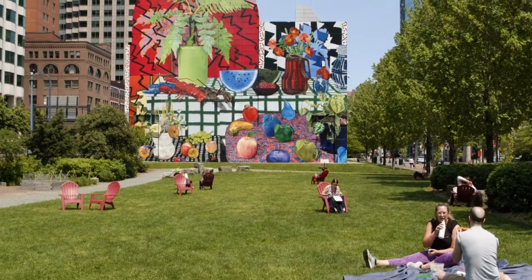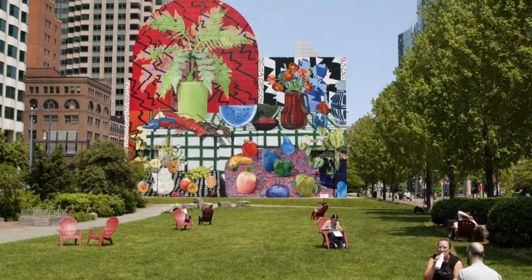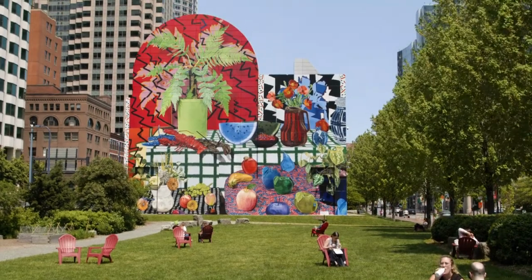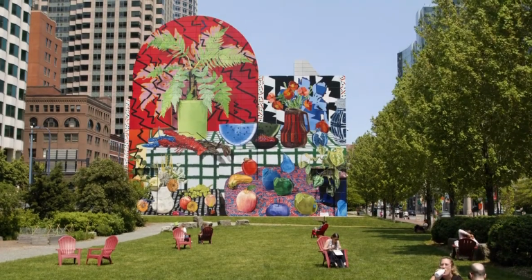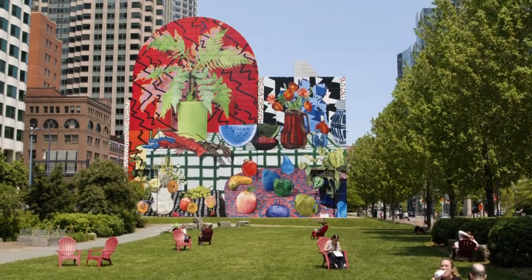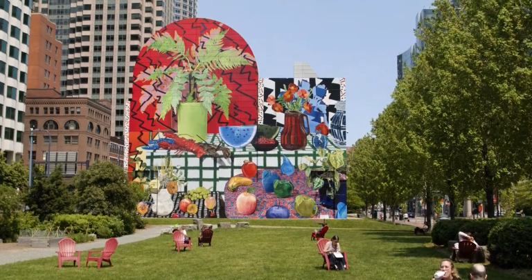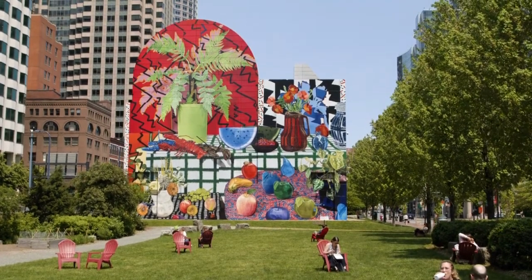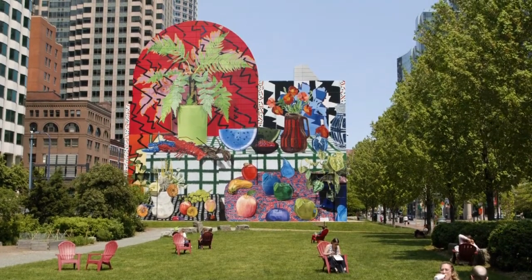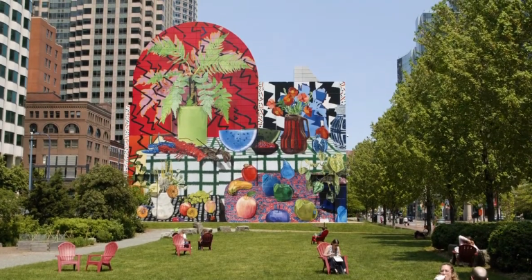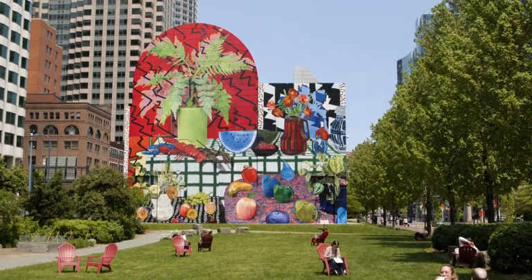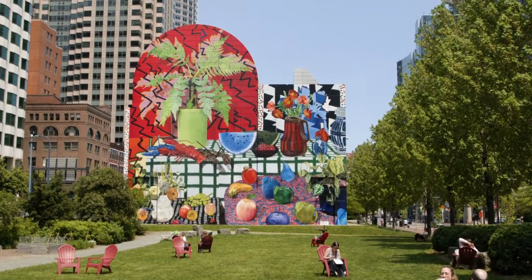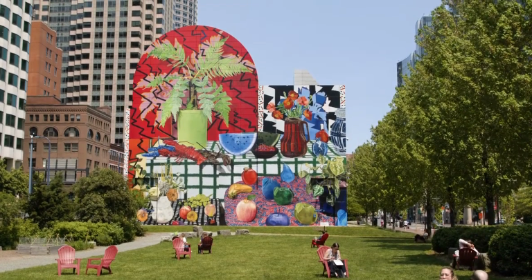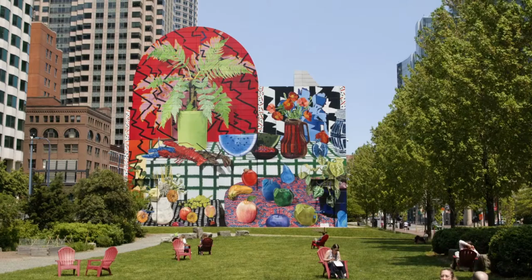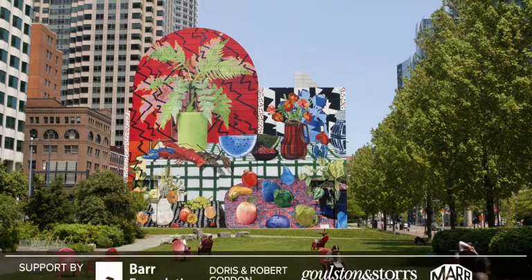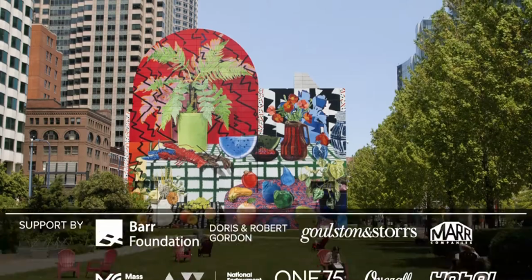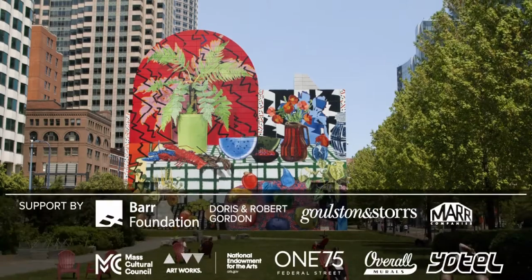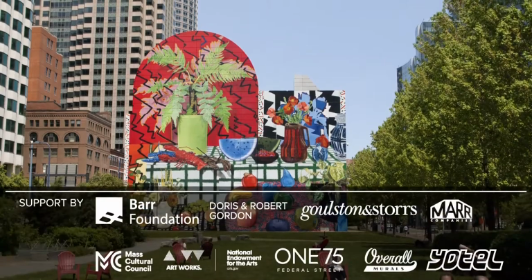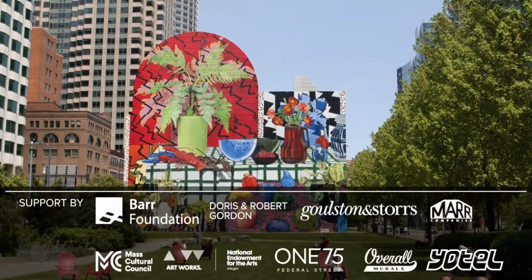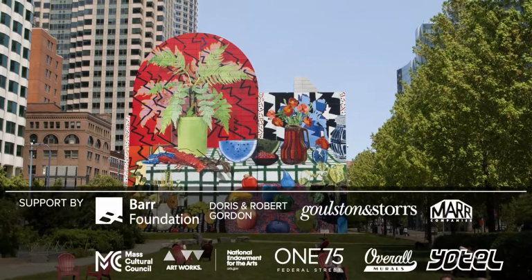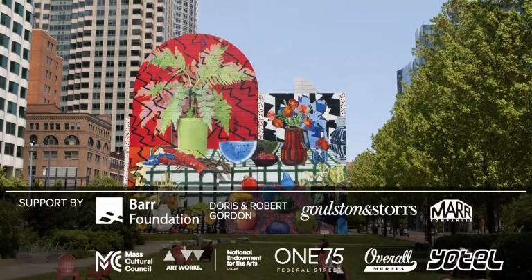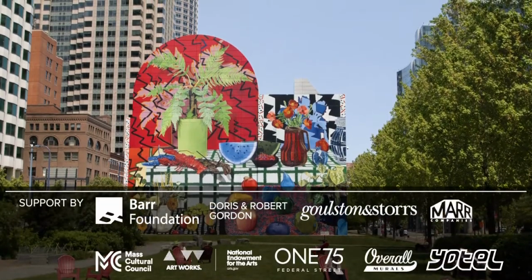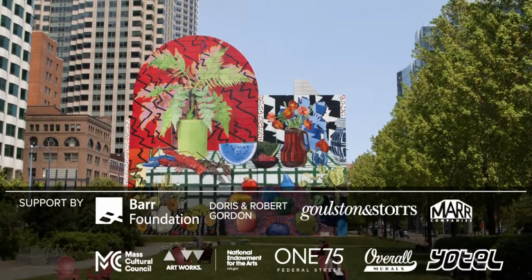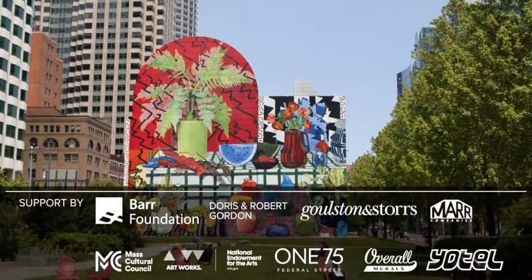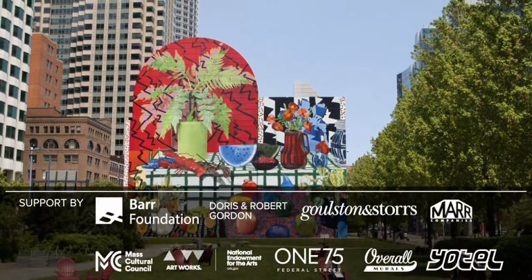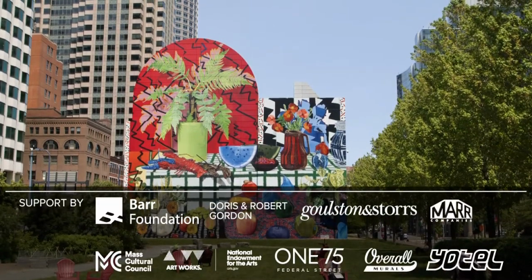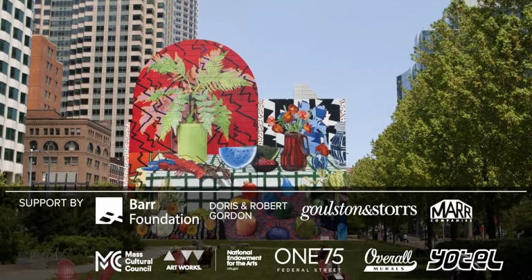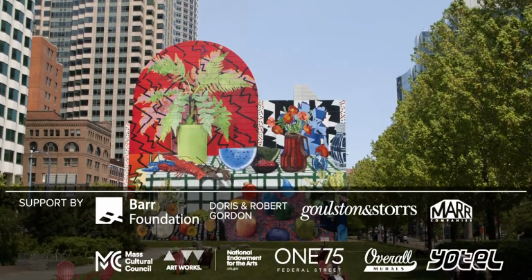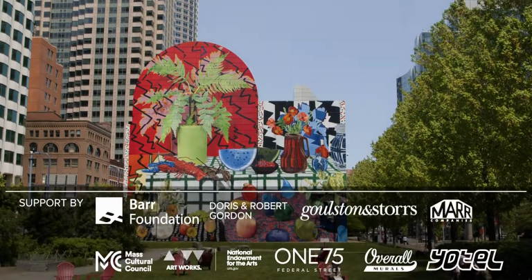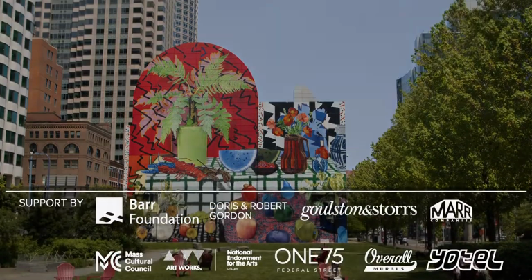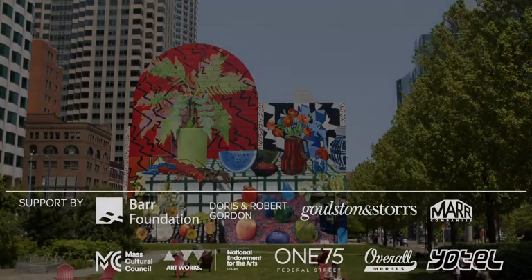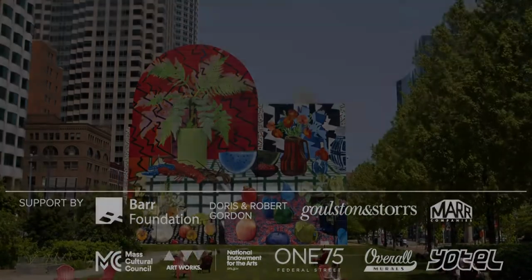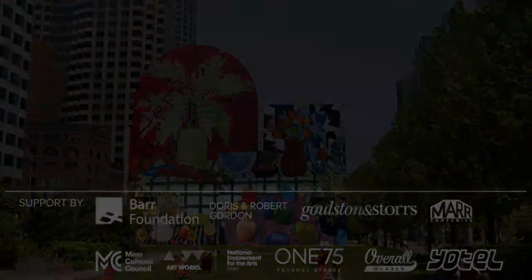The exhibition Daniel Gordon on the Greenway will be up for a full year. So you have a full year to enjoy all the exhibition has to offer in a multitude of different seasons. Let's take a look at this show — thank you so much to the audience.